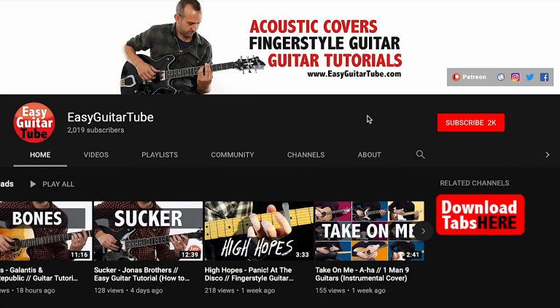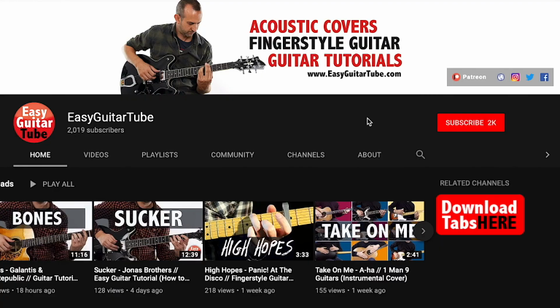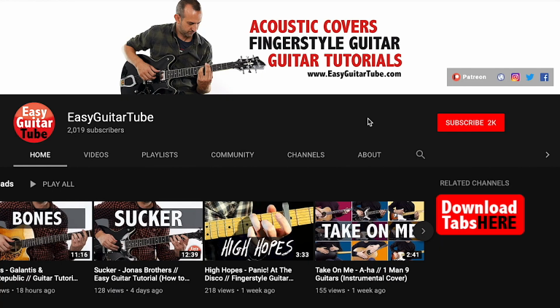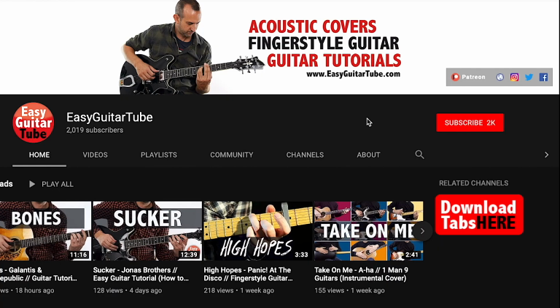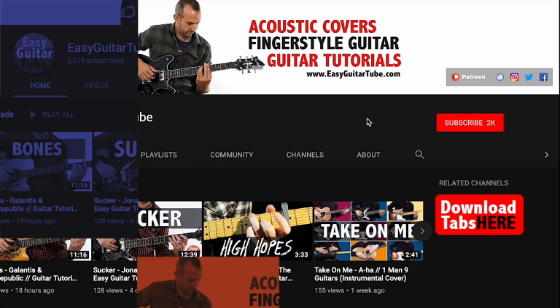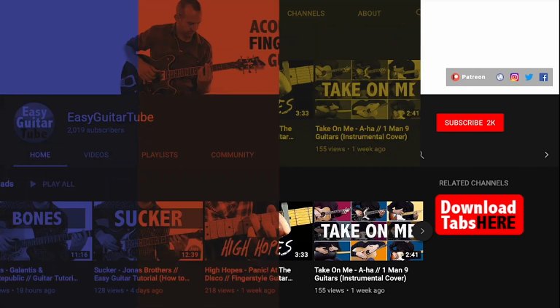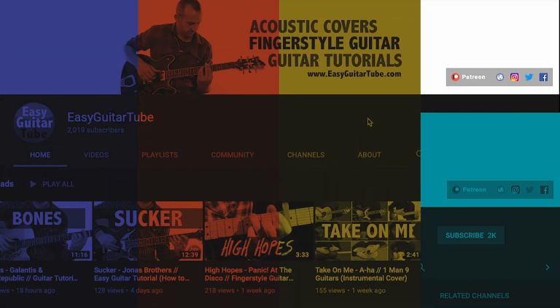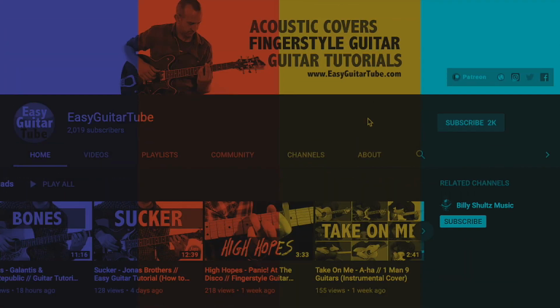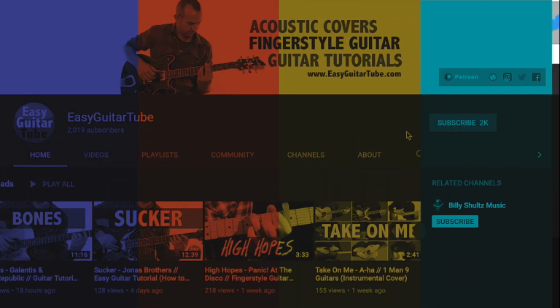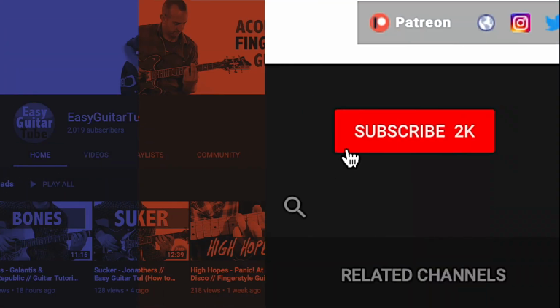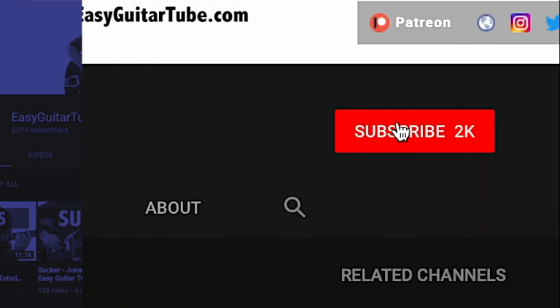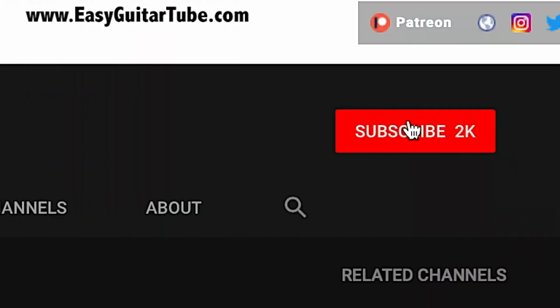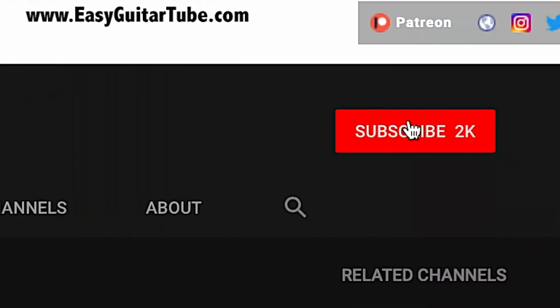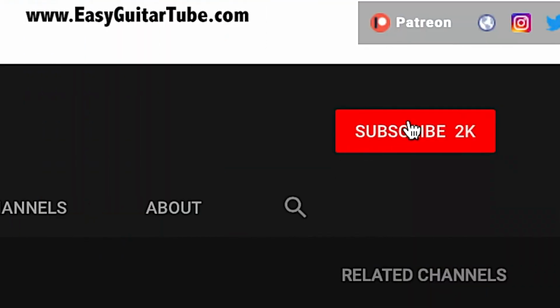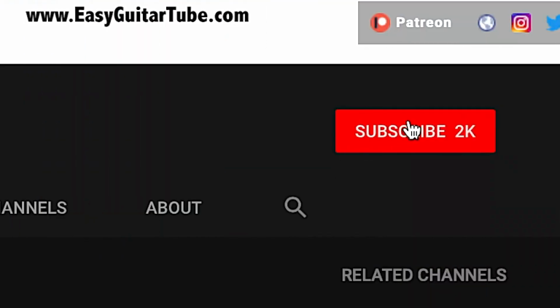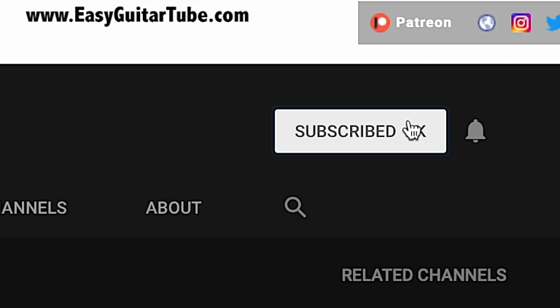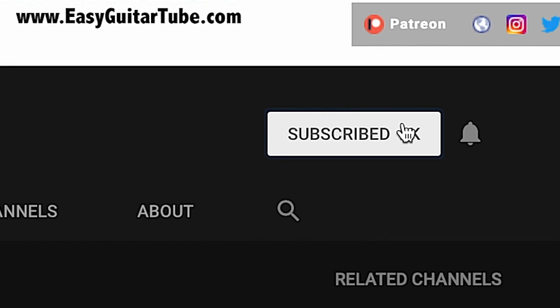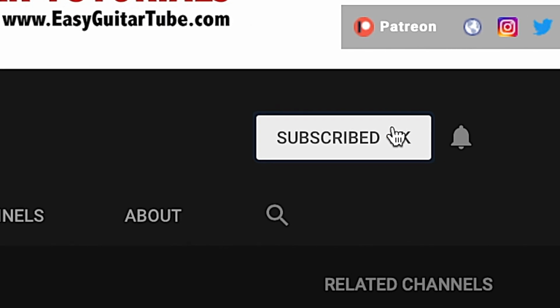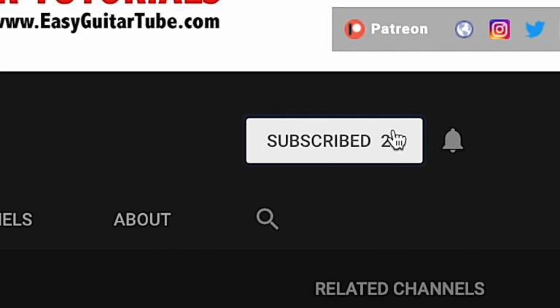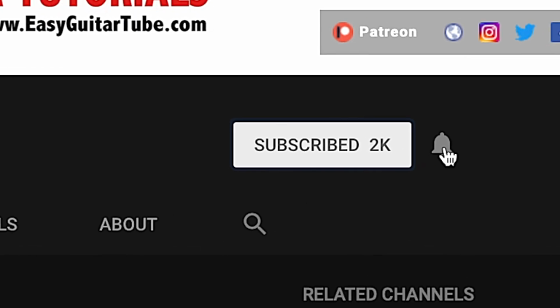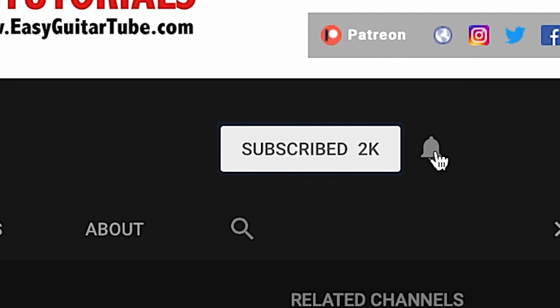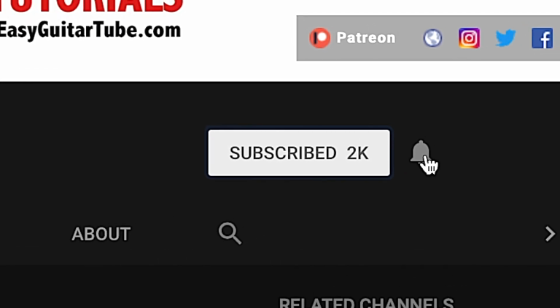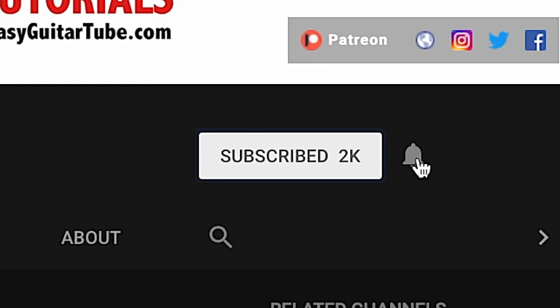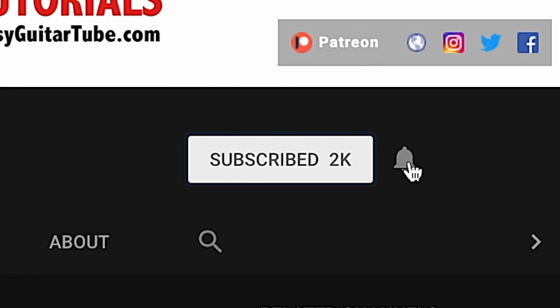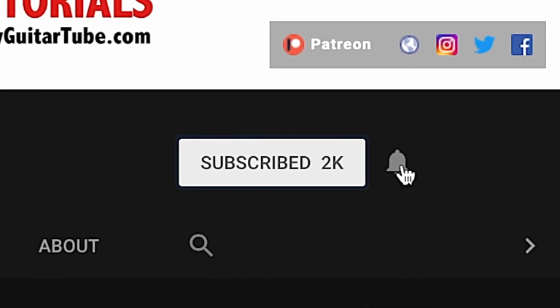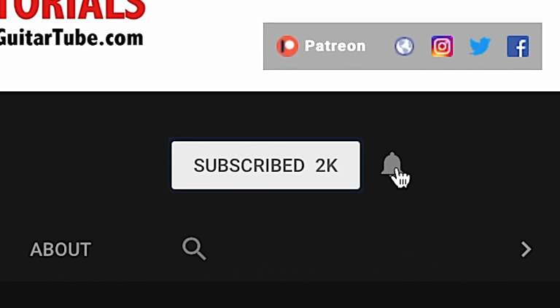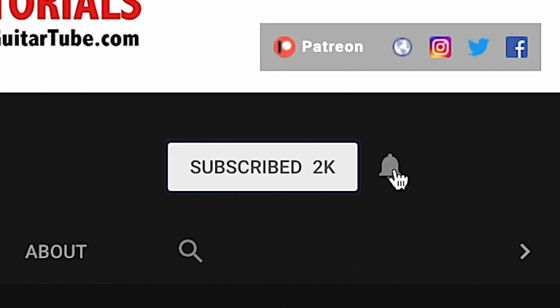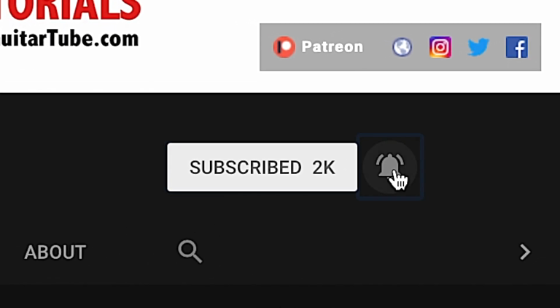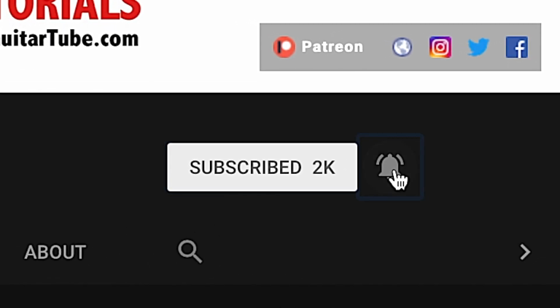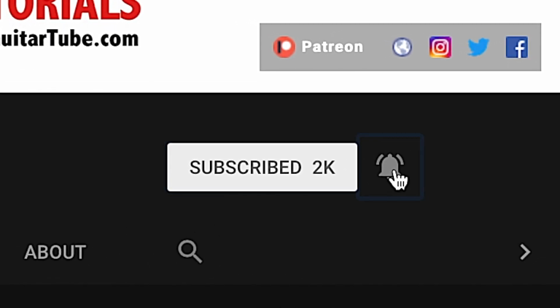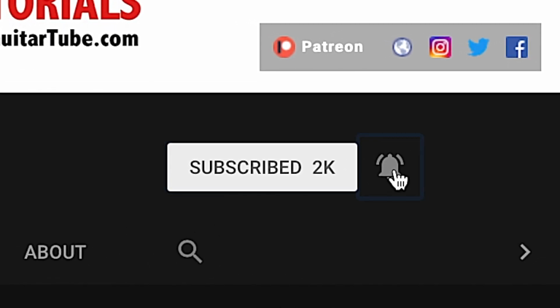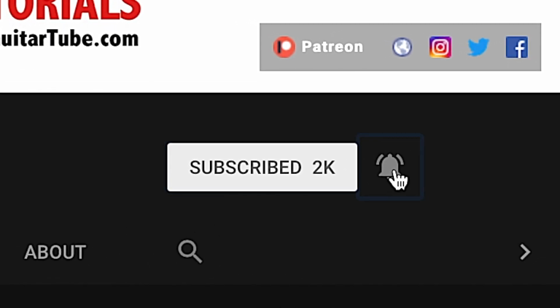And before we continue with the video, if this is your first time in this channel, please subscribe and click on the bell so you don't miss anything.